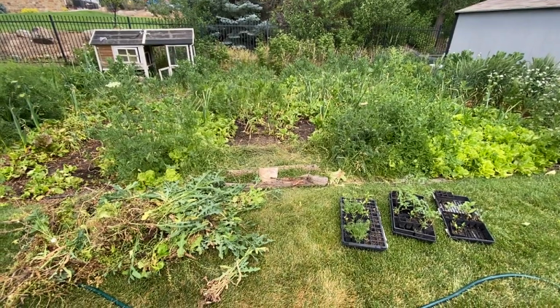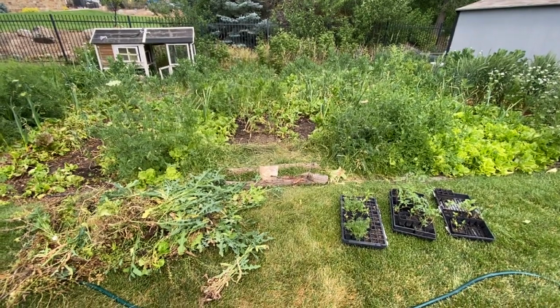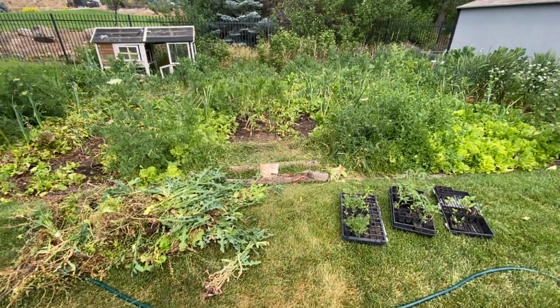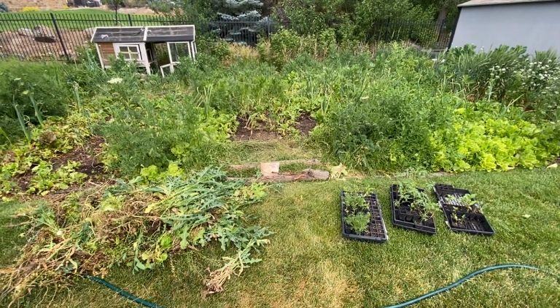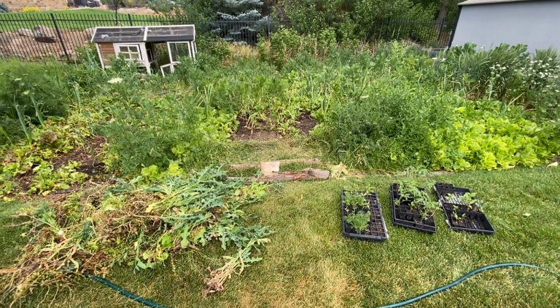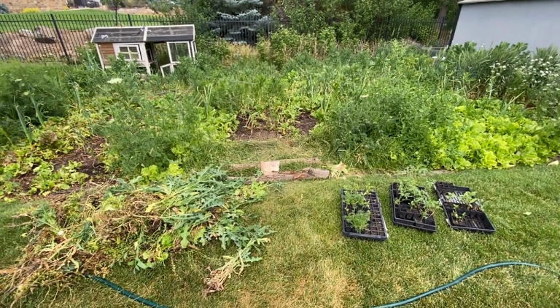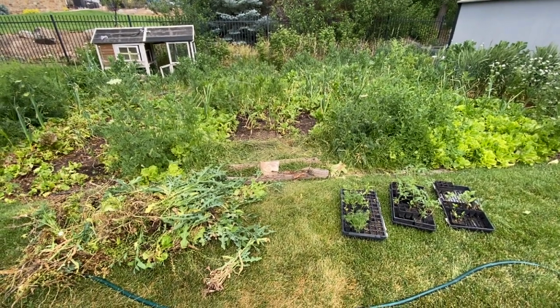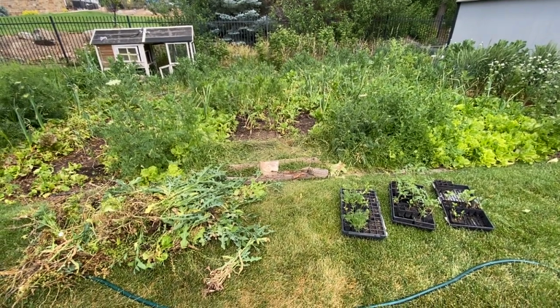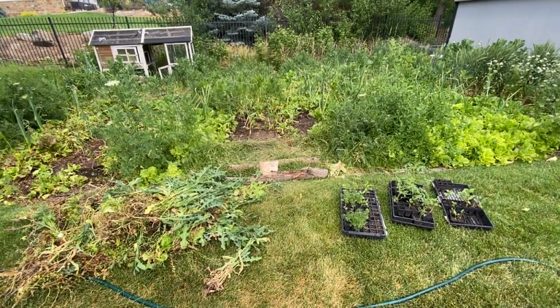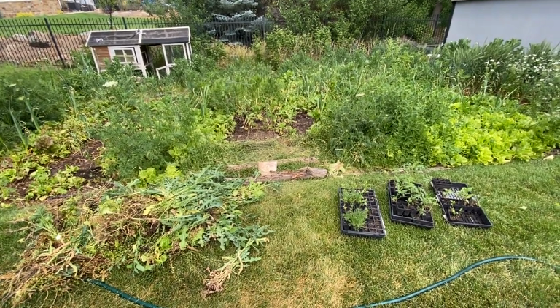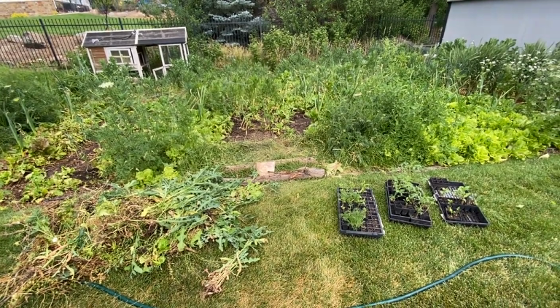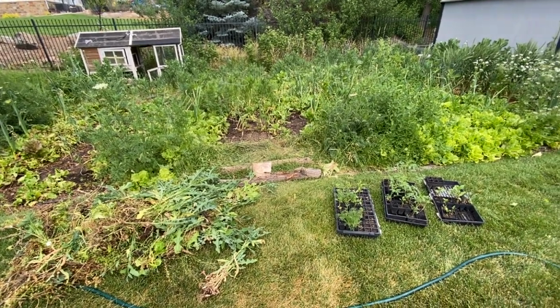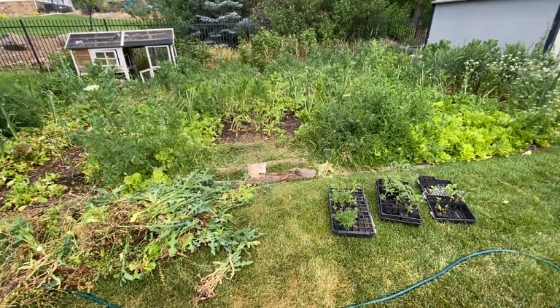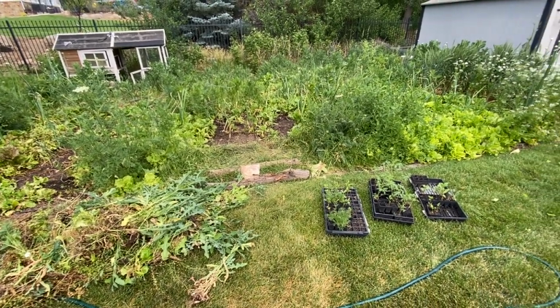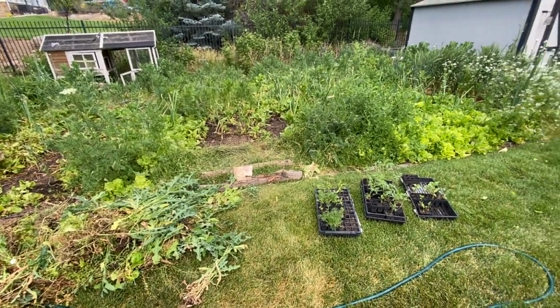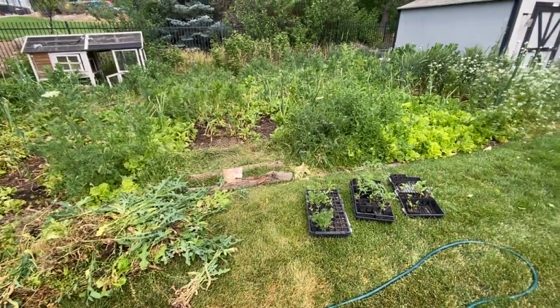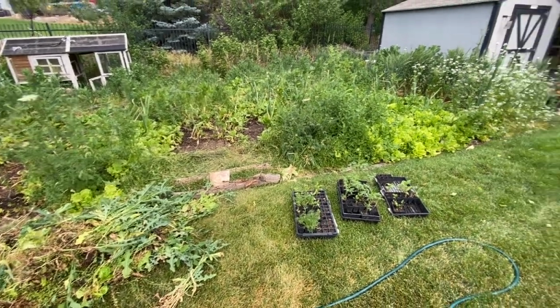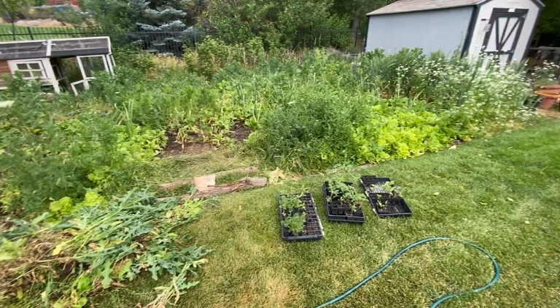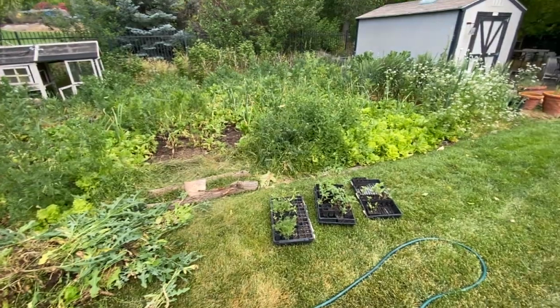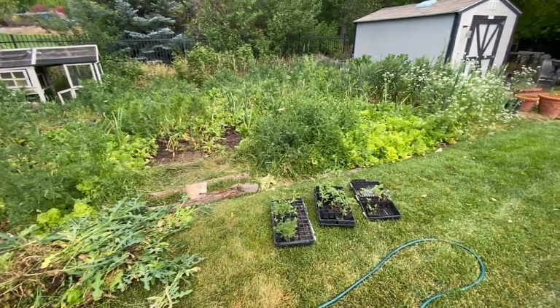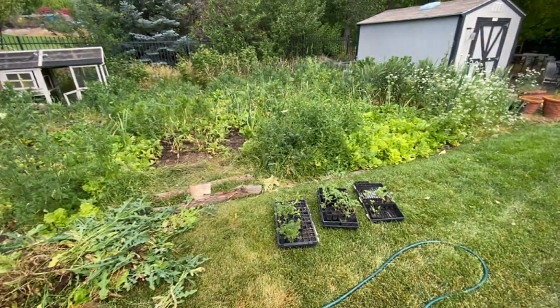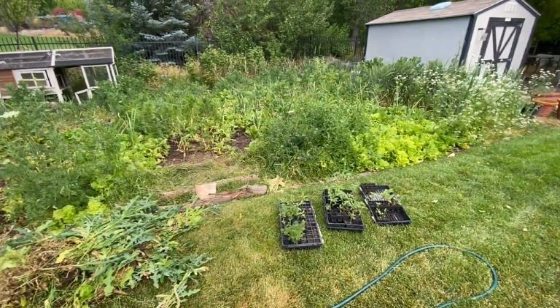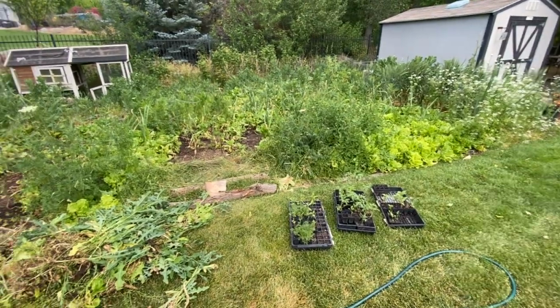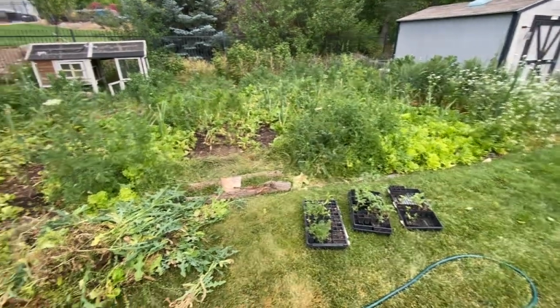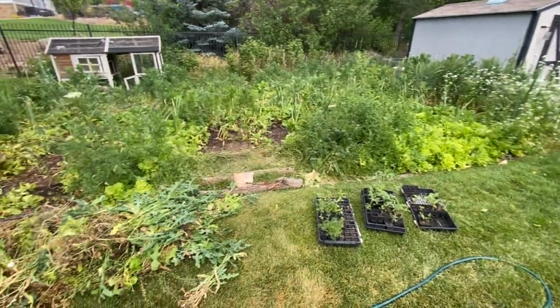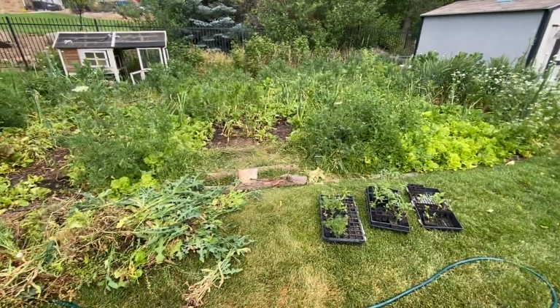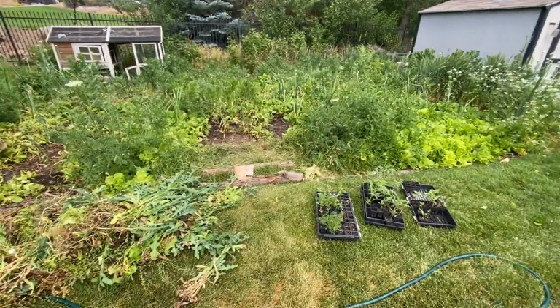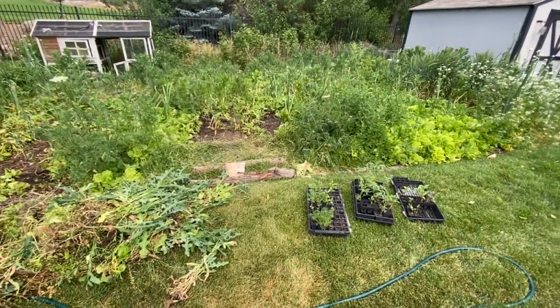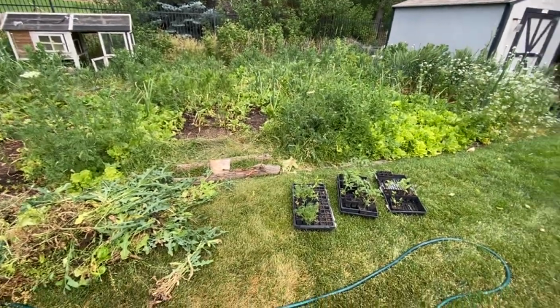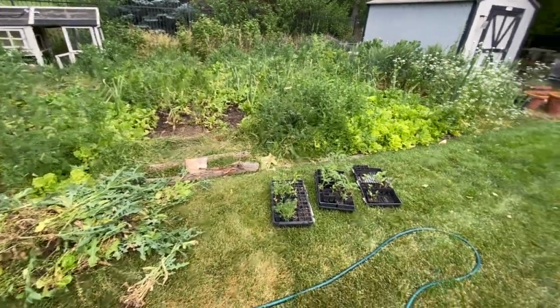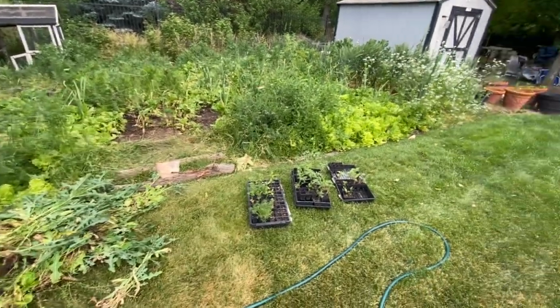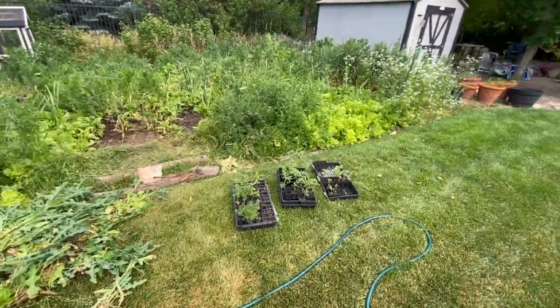All right, hi everybody, this is Pearson with Journals of a Wannabe. I'm back at the Eden Garden, as I call it.